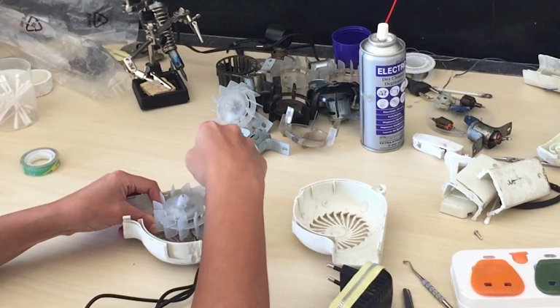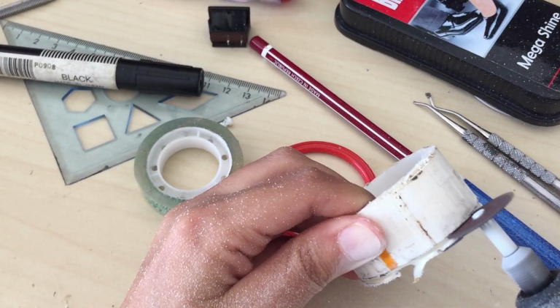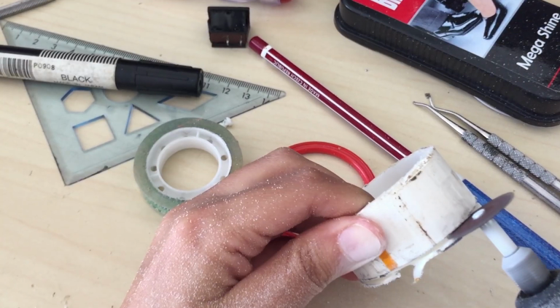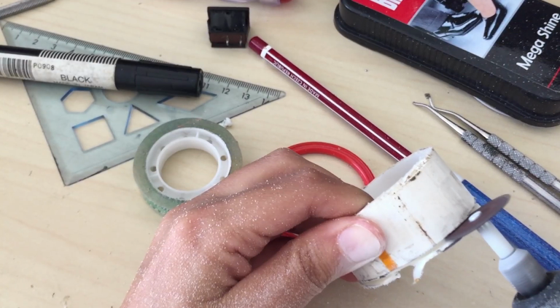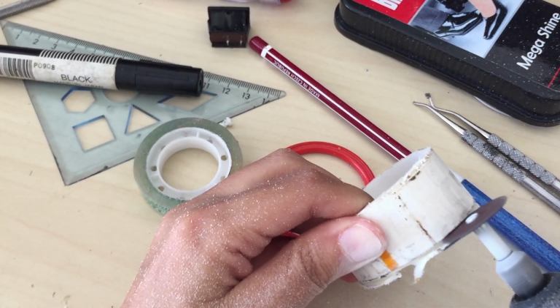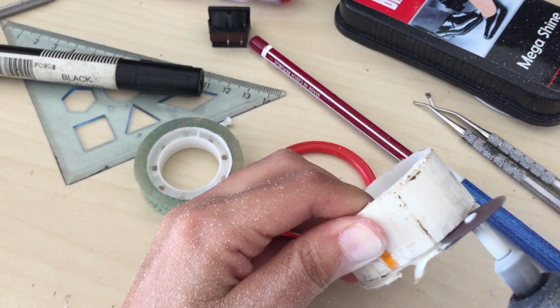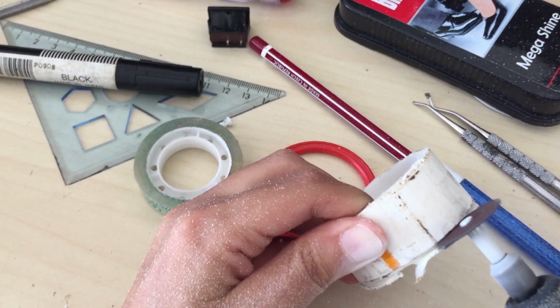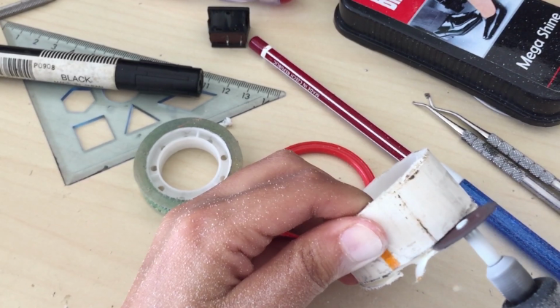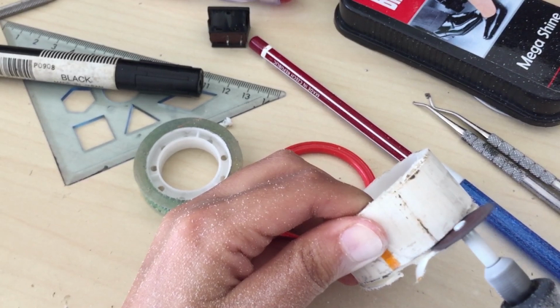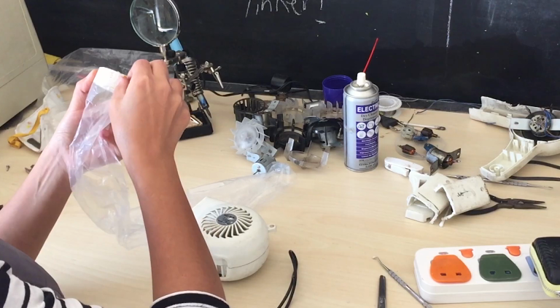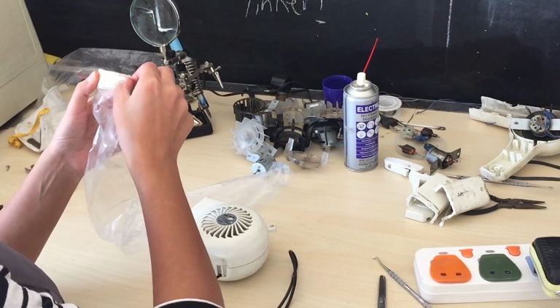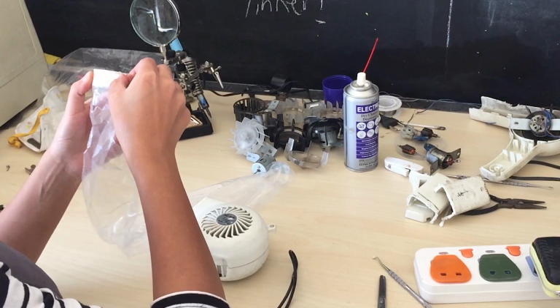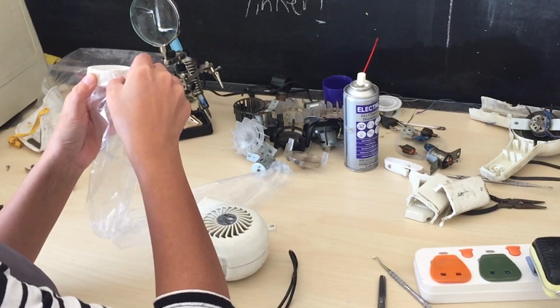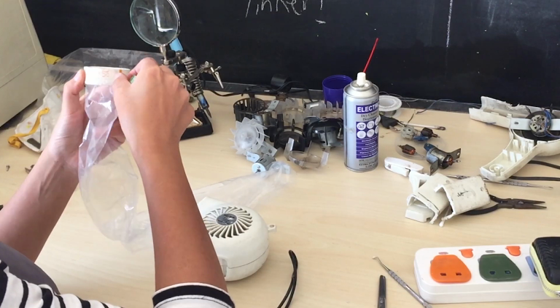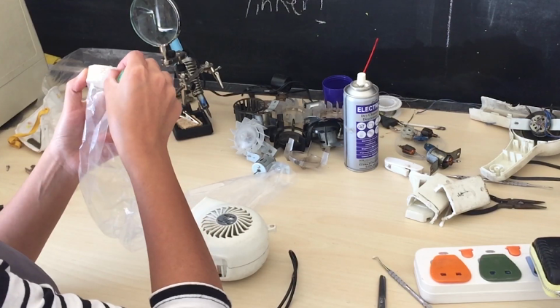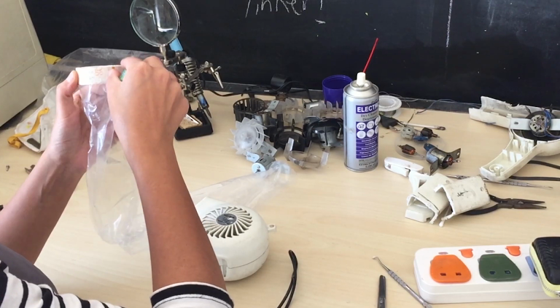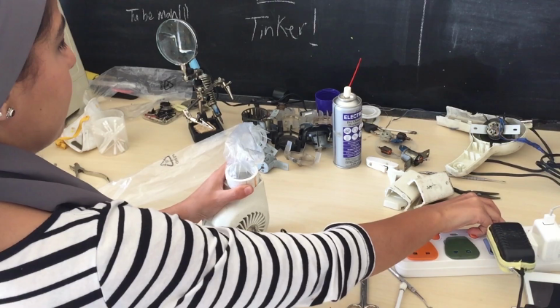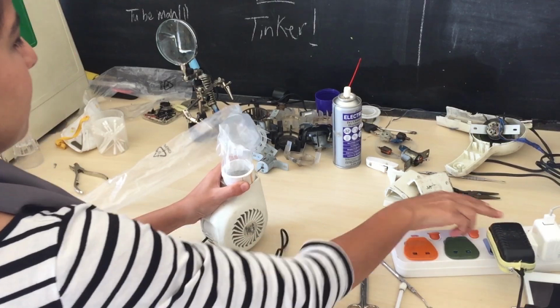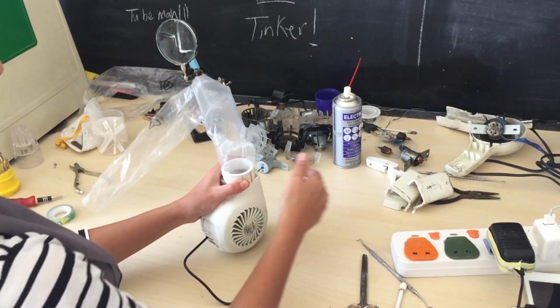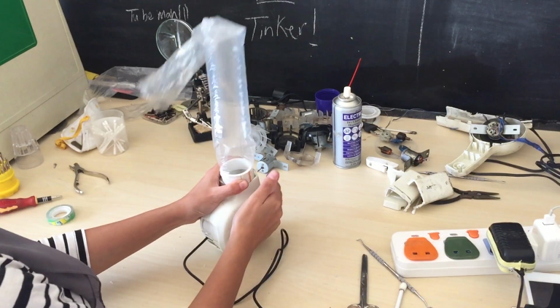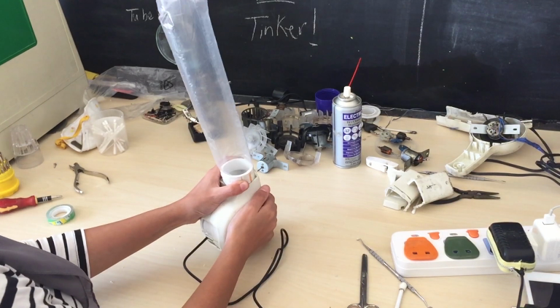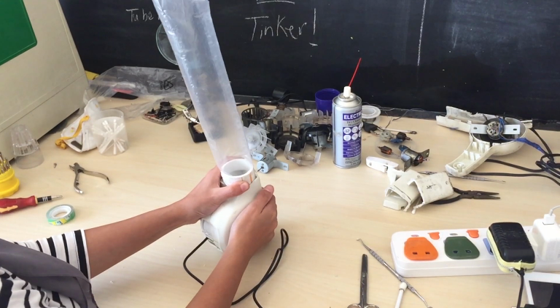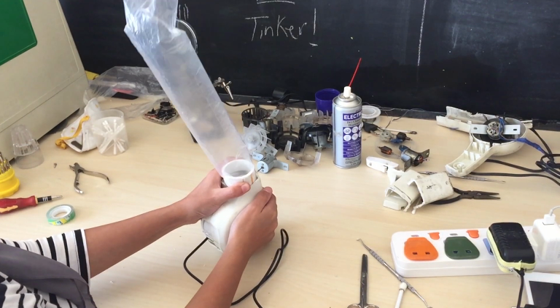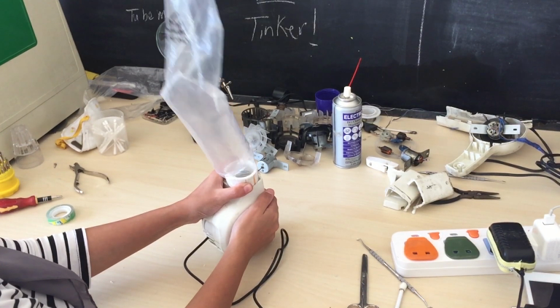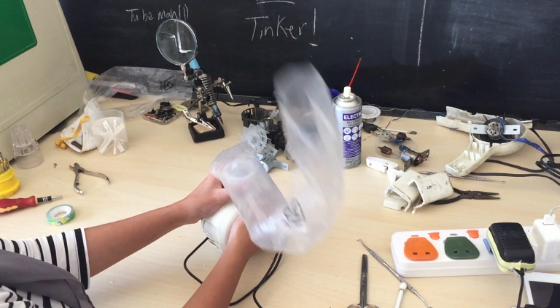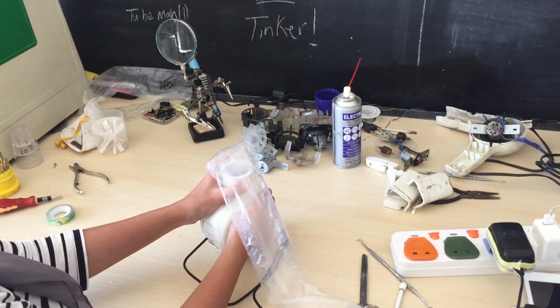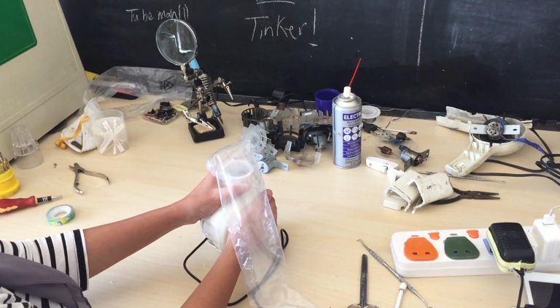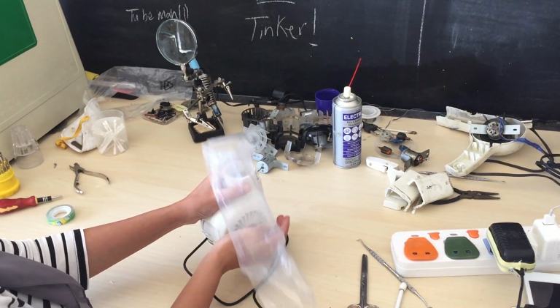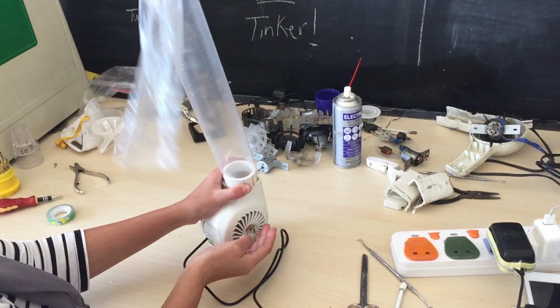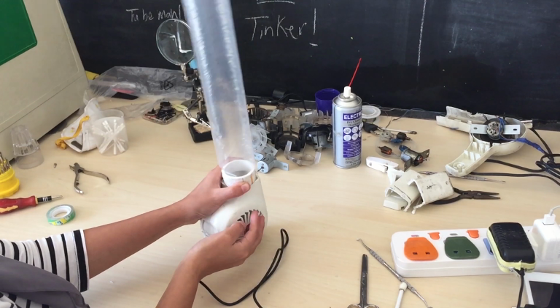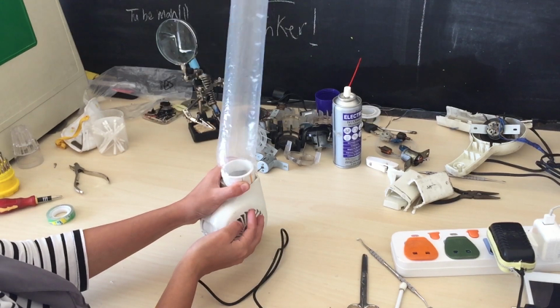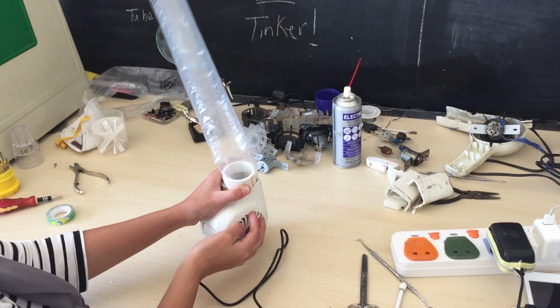I'll make a connector, attach the tube, and it will work. Yay!